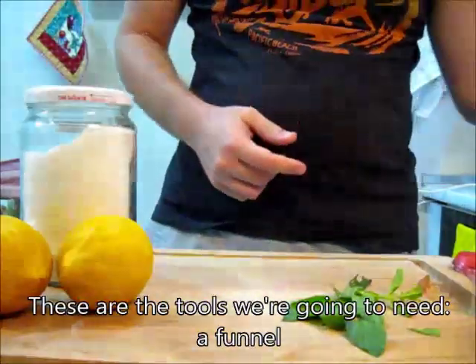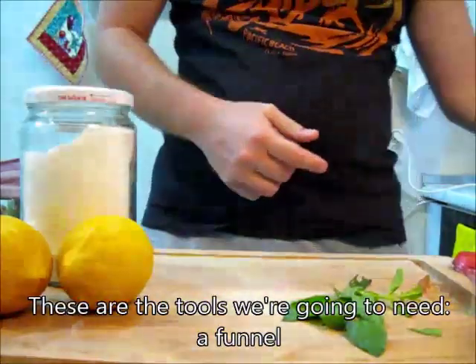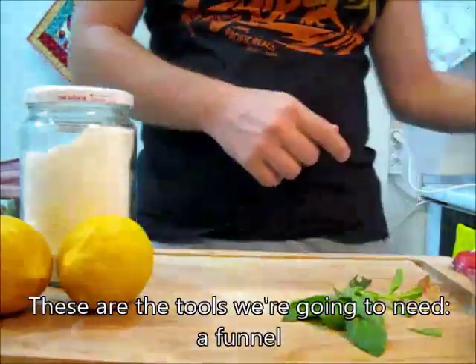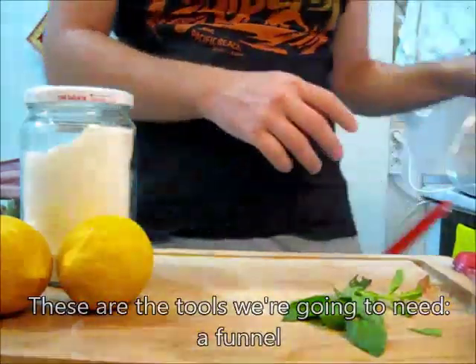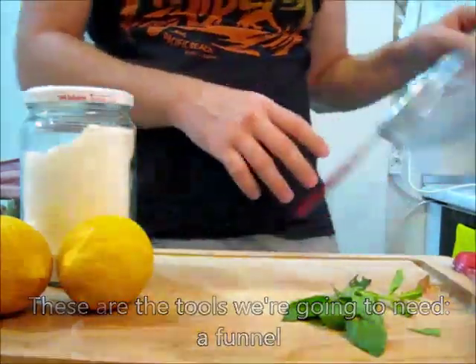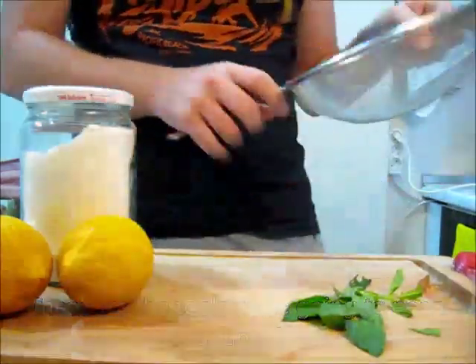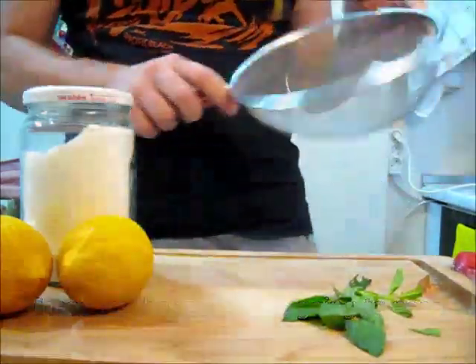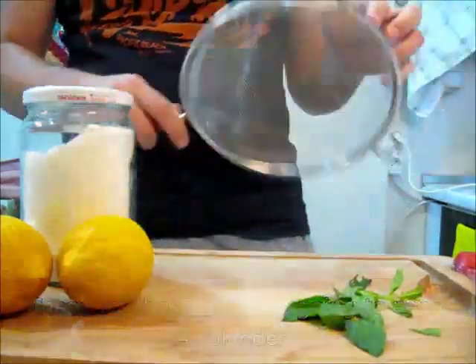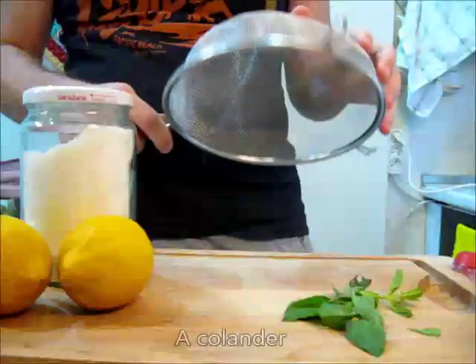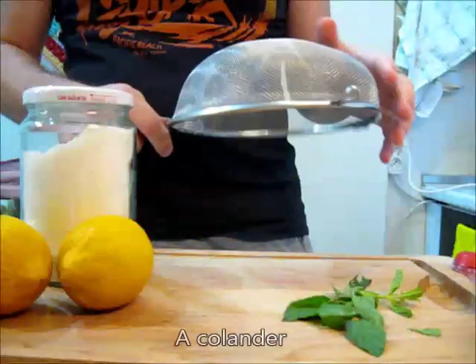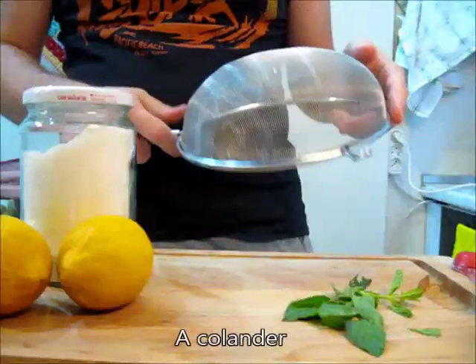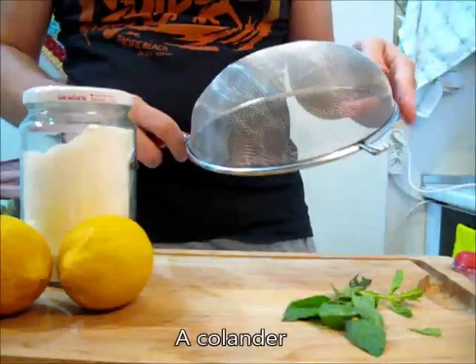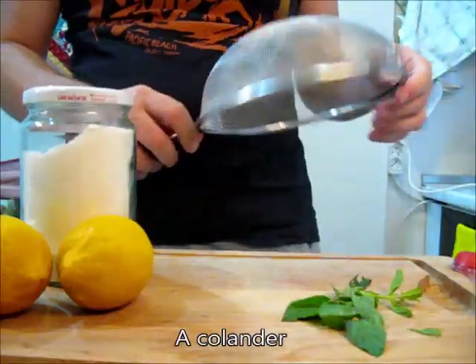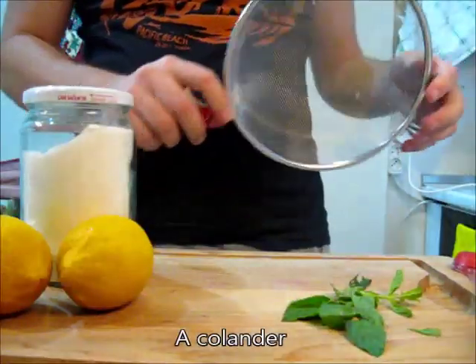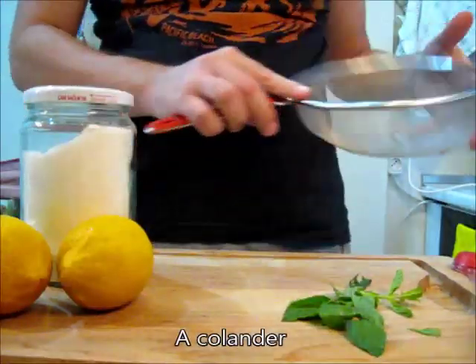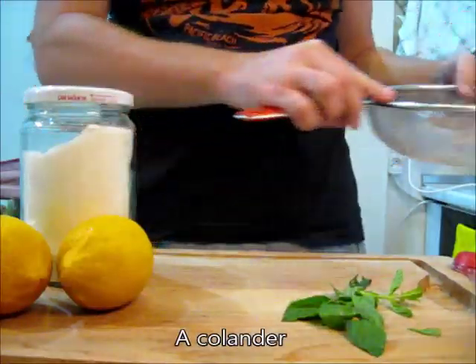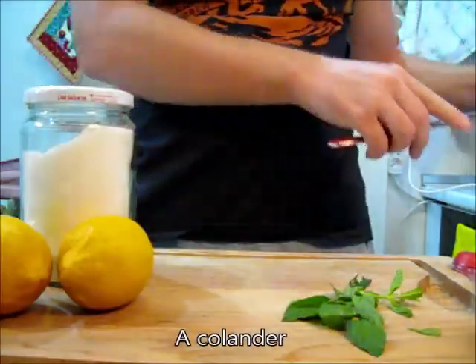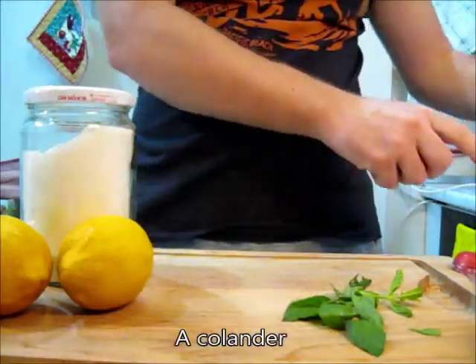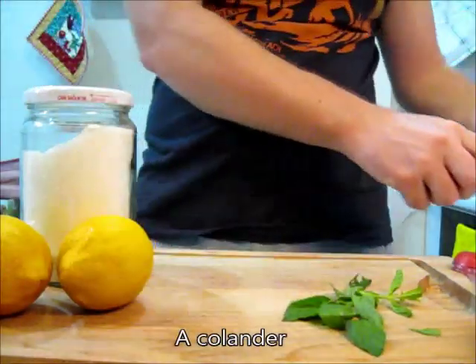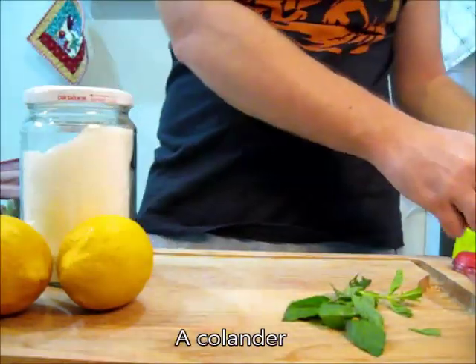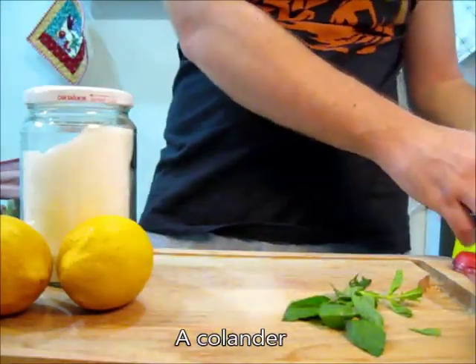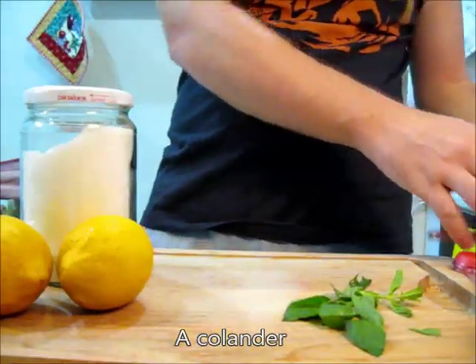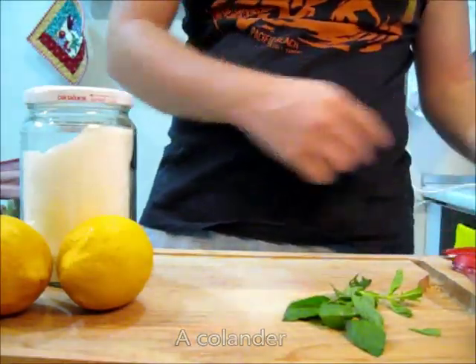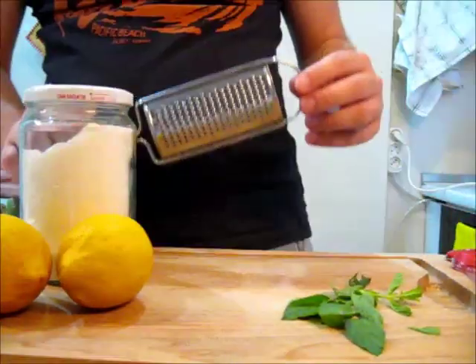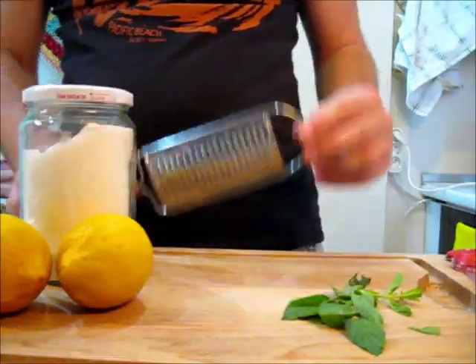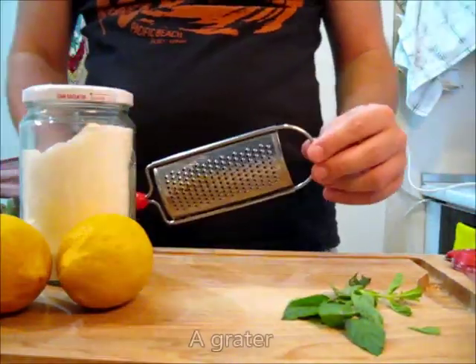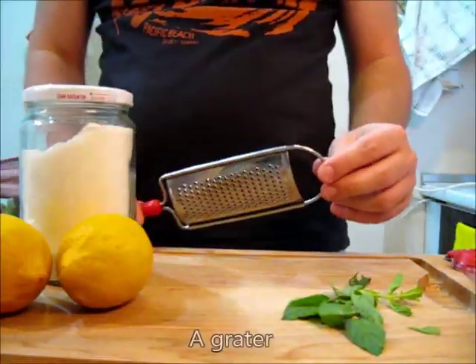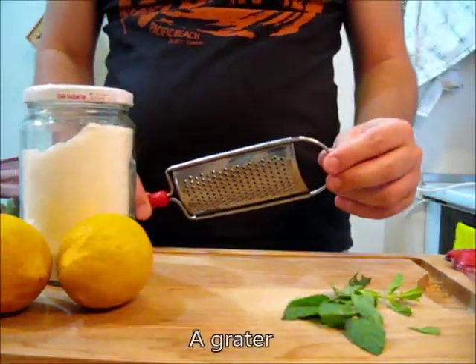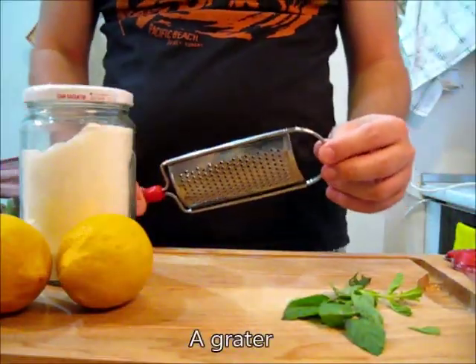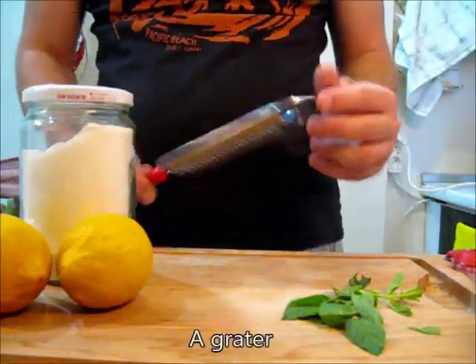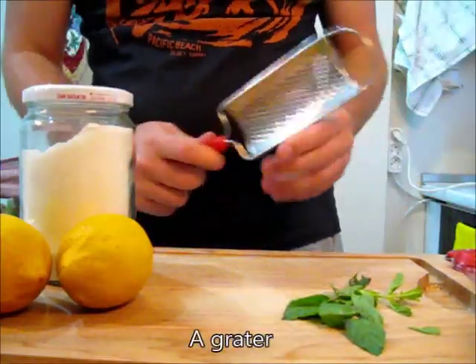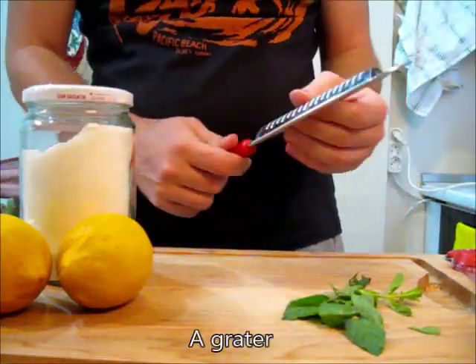And these are the tools we are going to need: a funnel, a colander, and a grater.